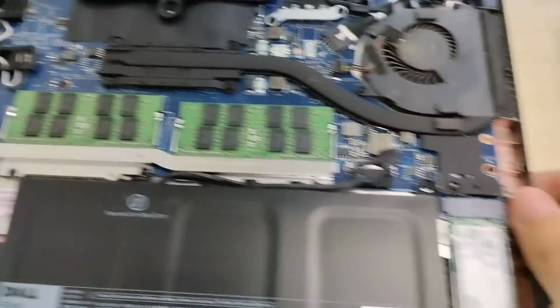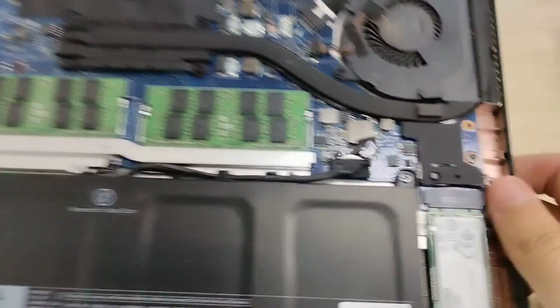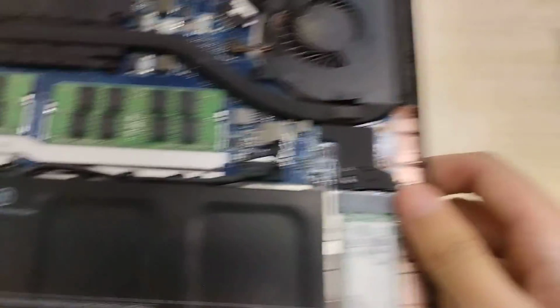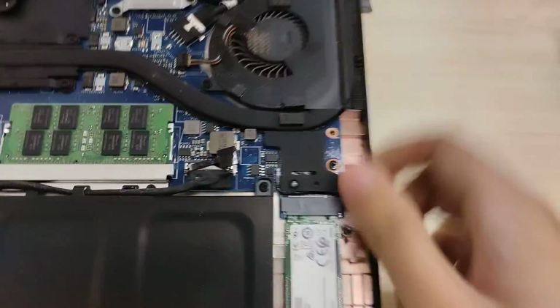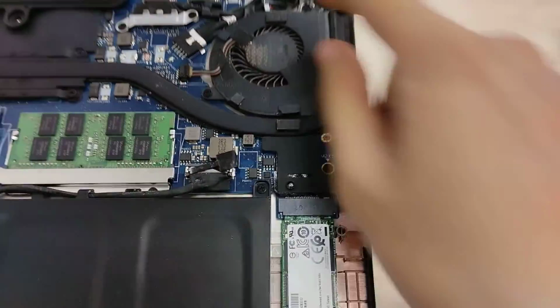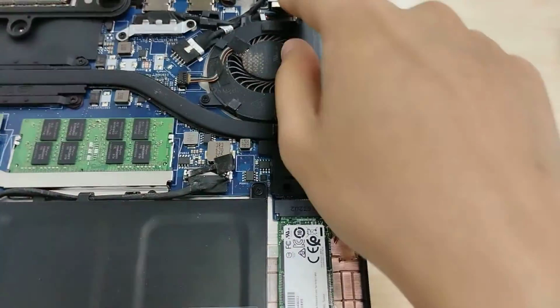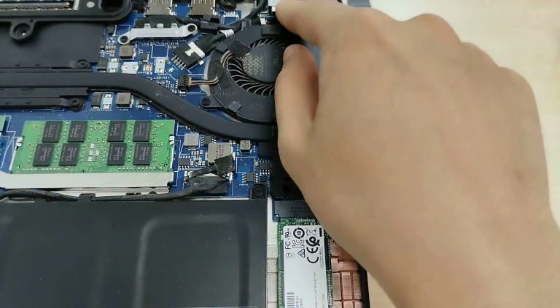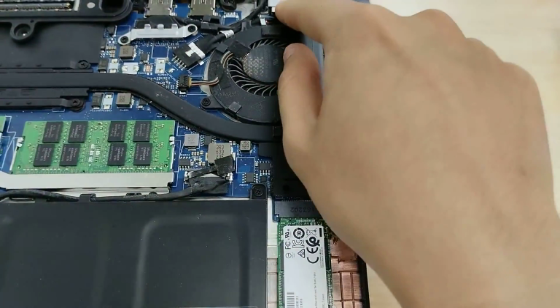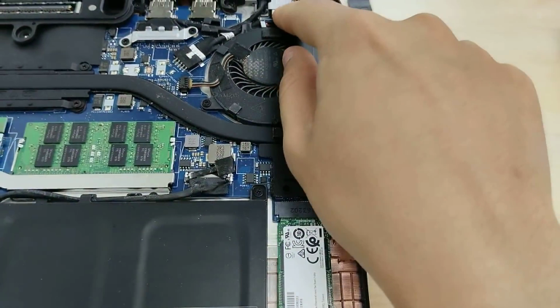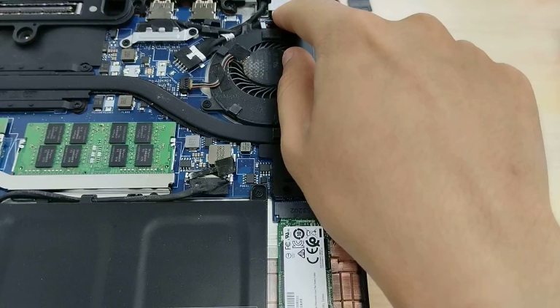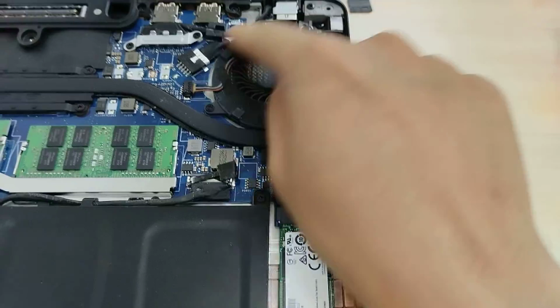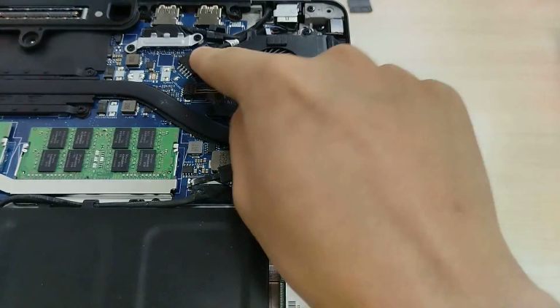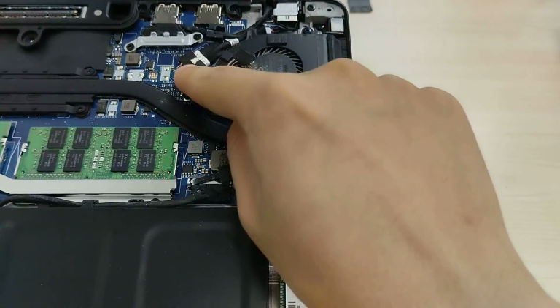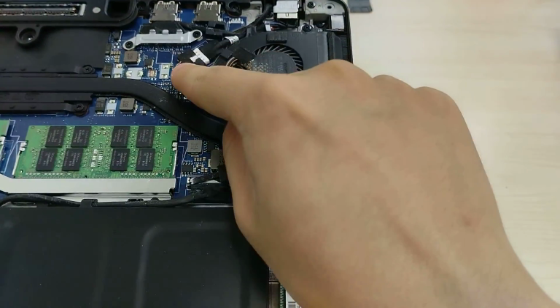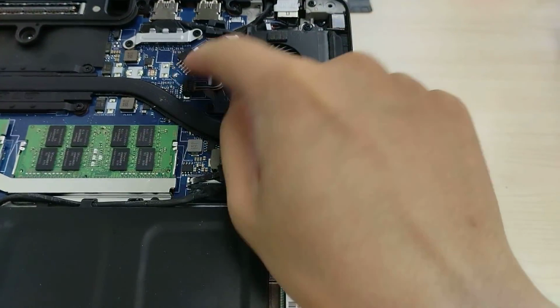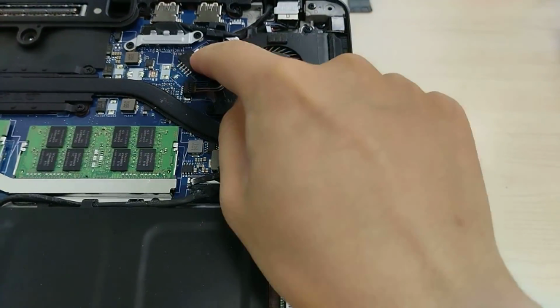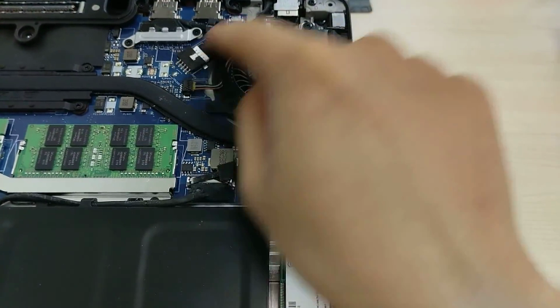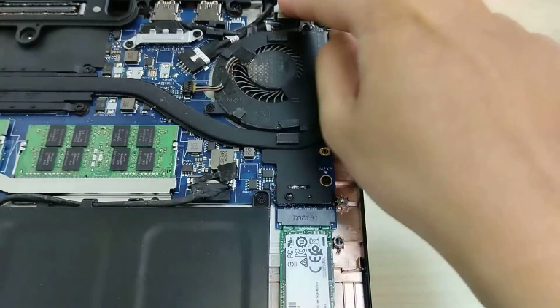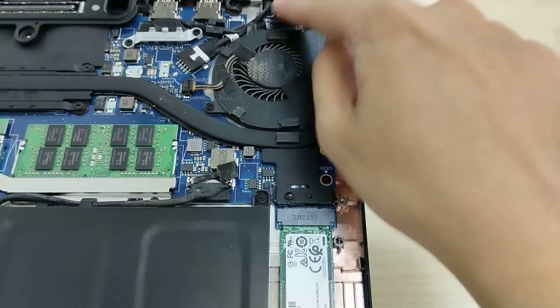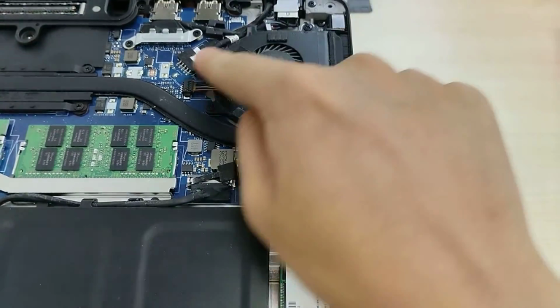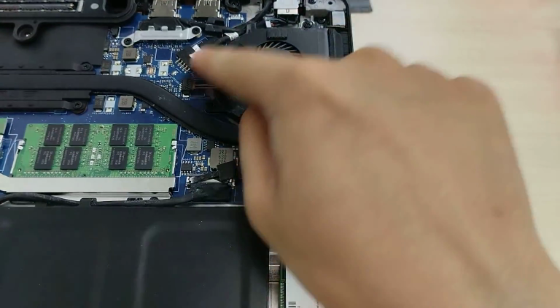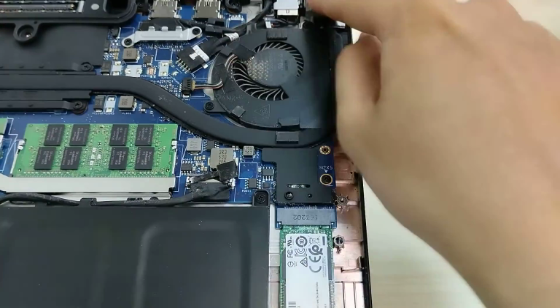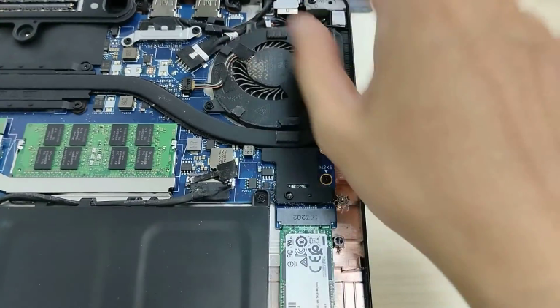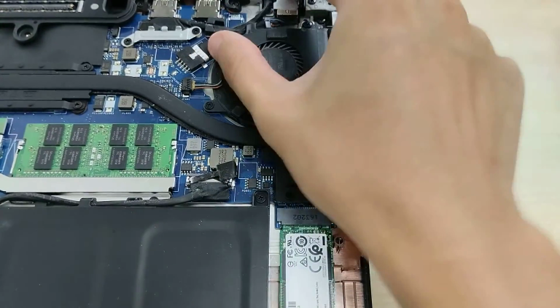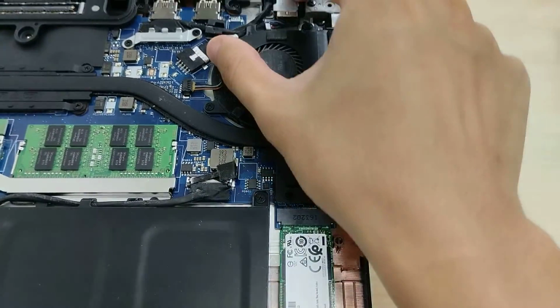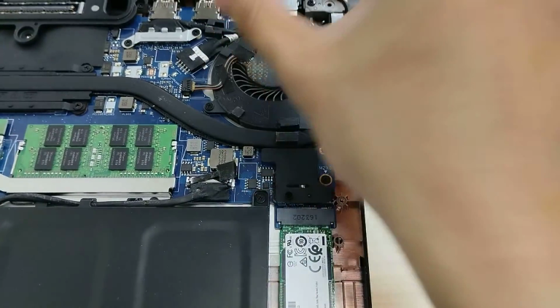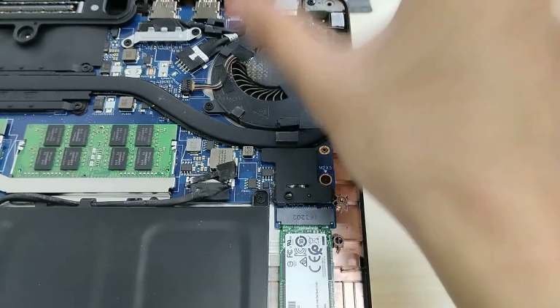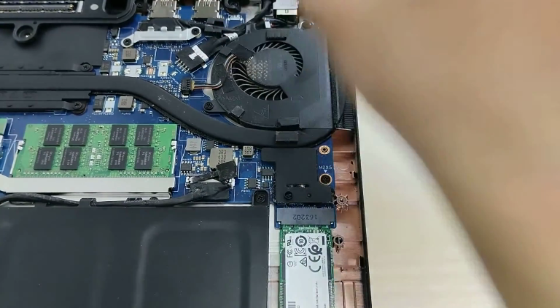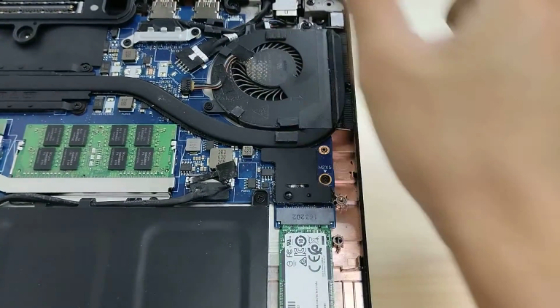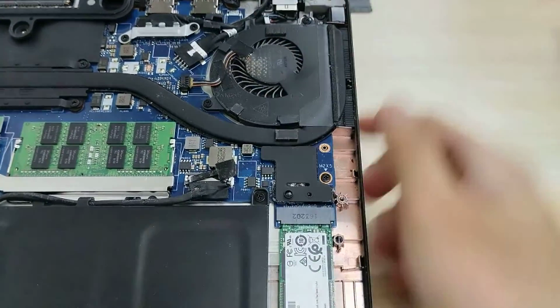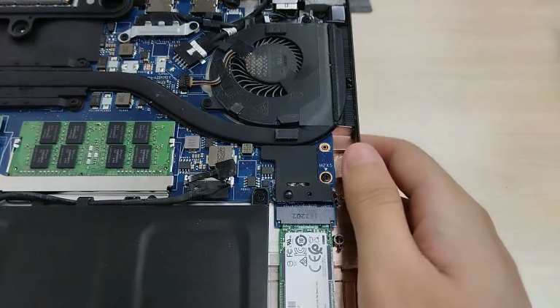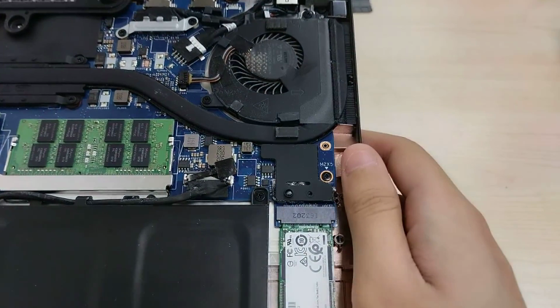This is our power input to the motherboard, so if it wears out you can just replace that particular component.